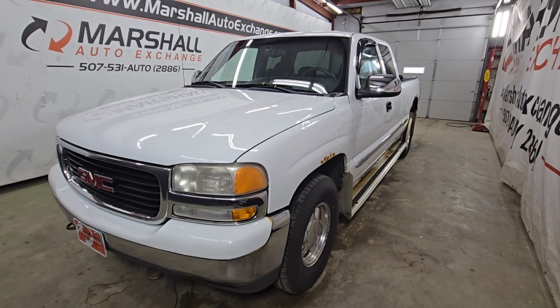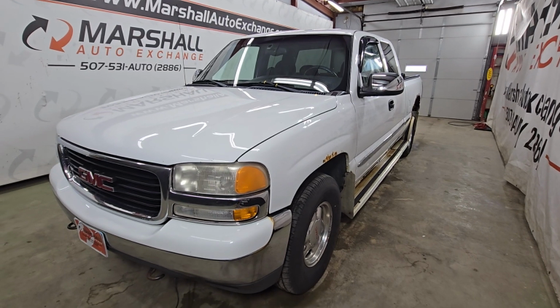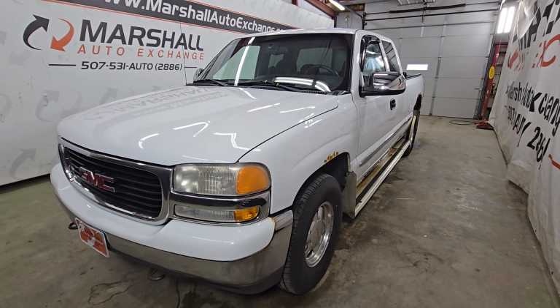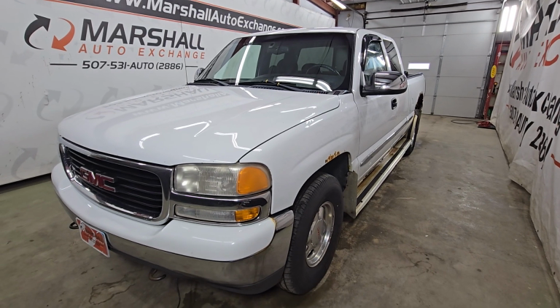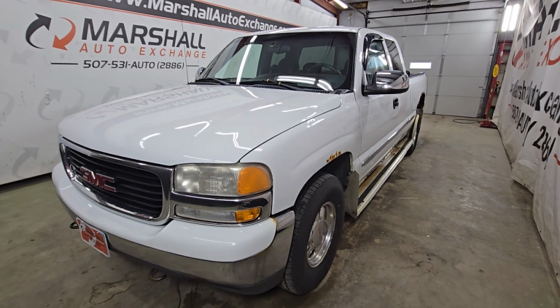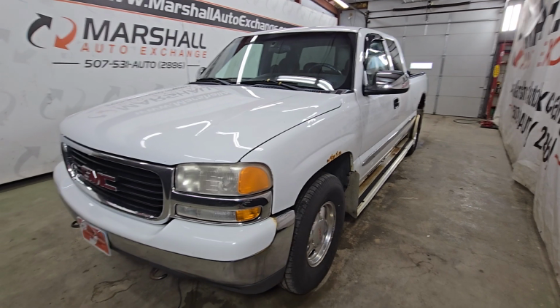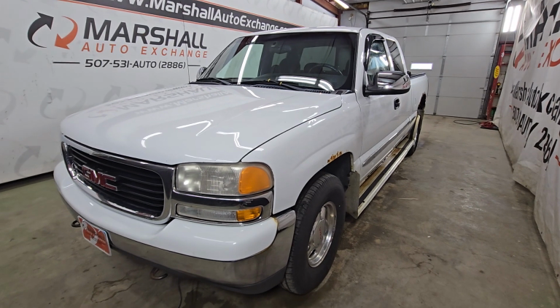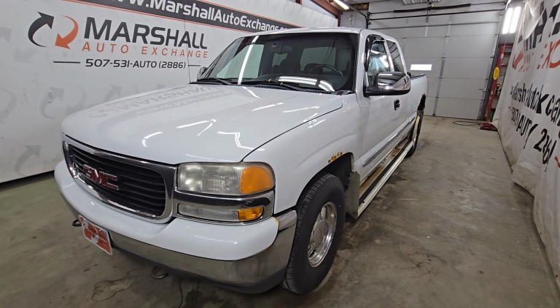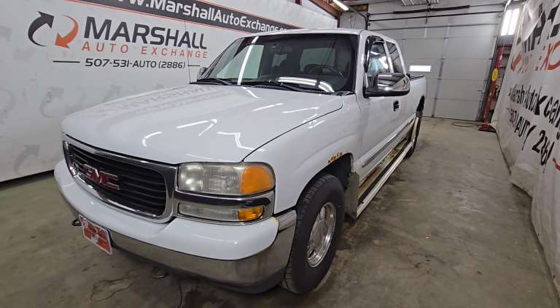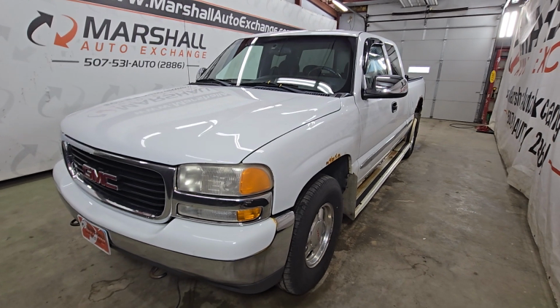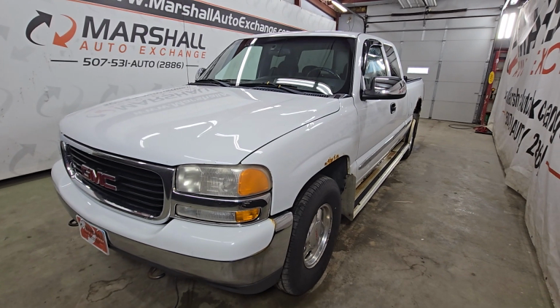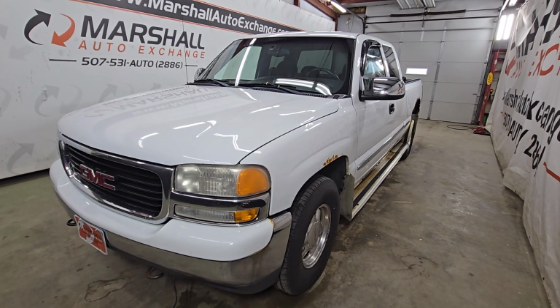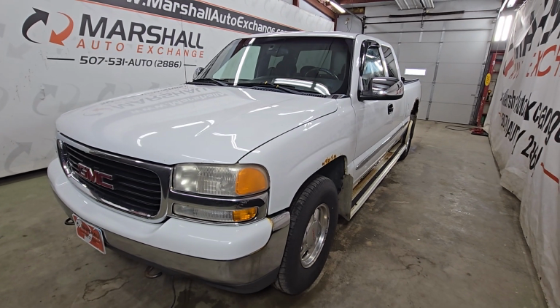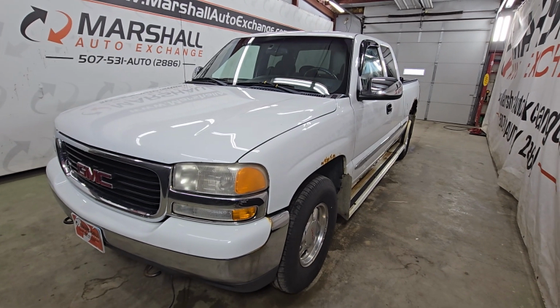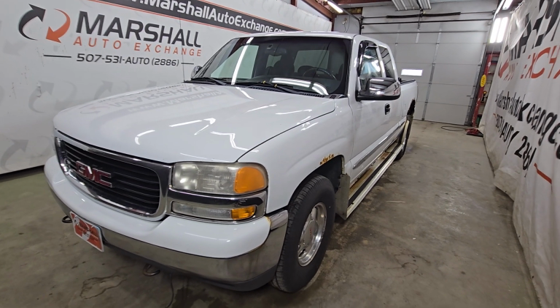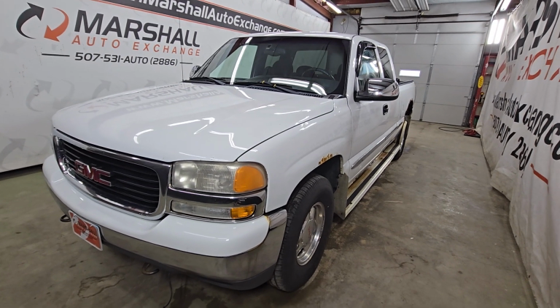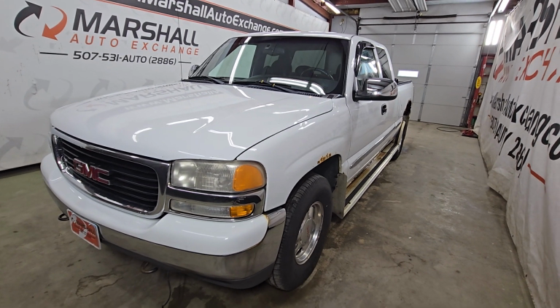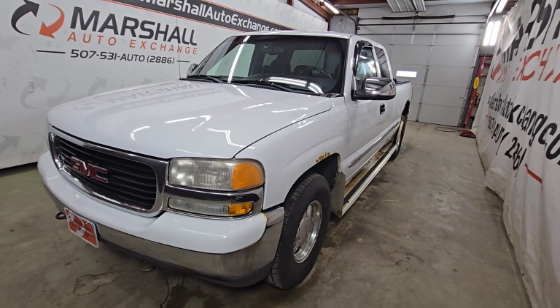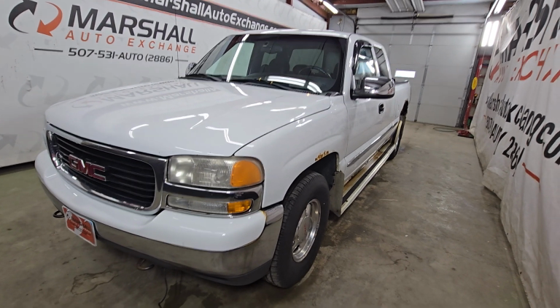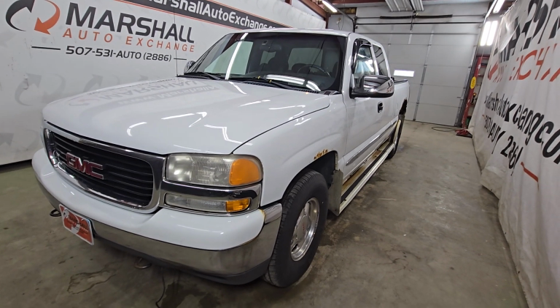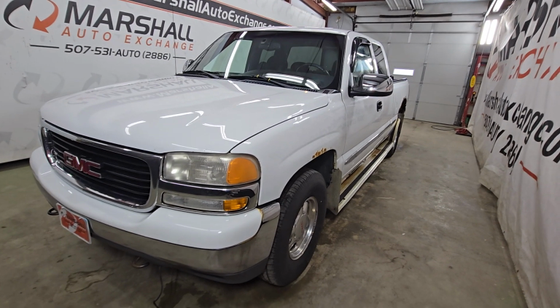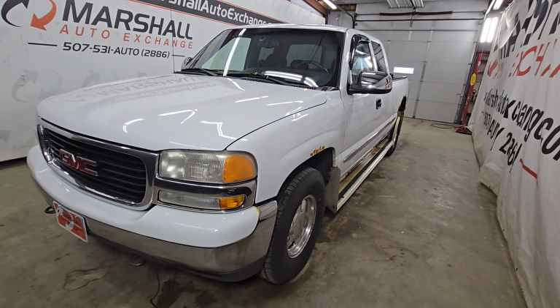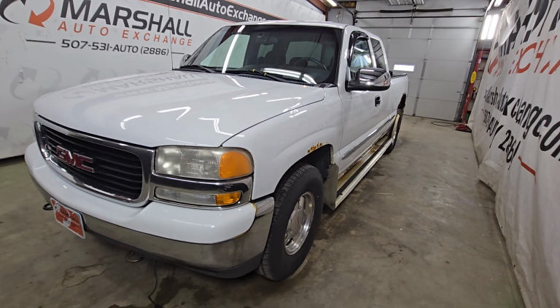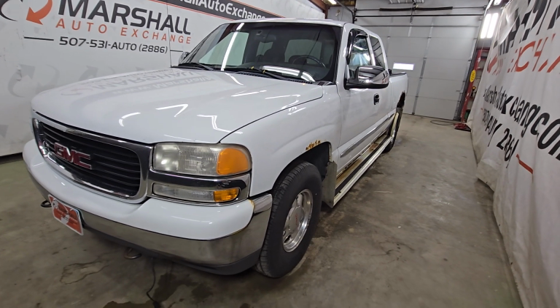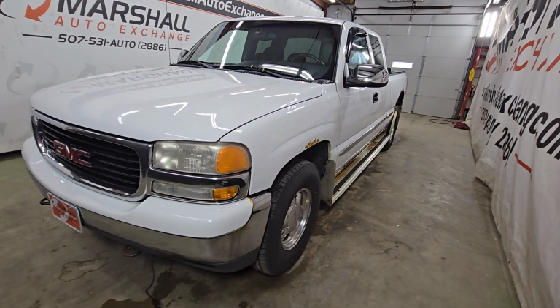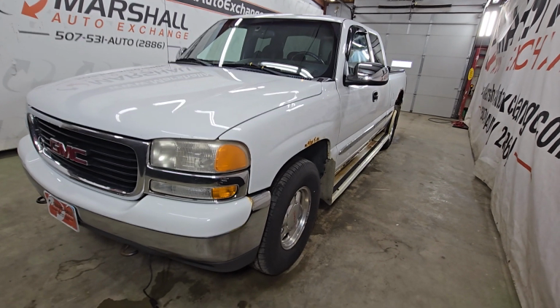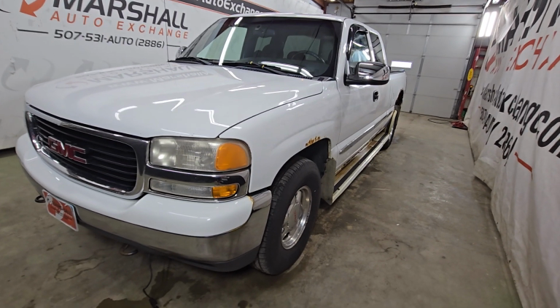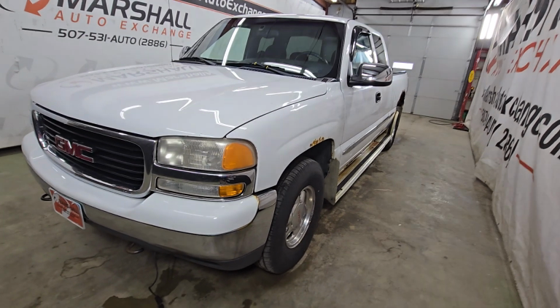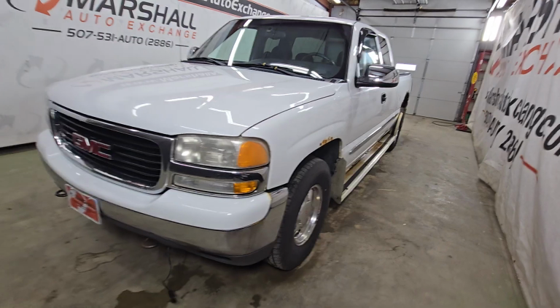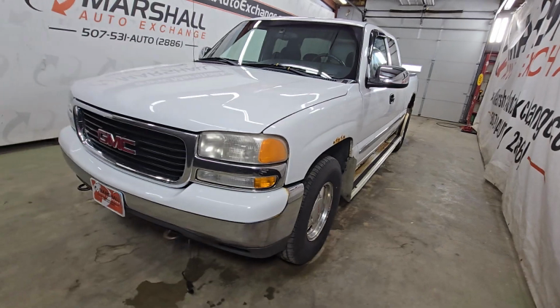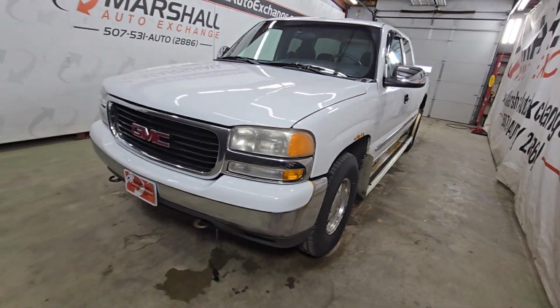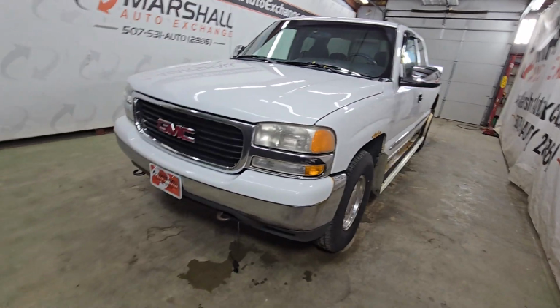Hey everybody, Josh here with you from the Marshall Auto Exchange. Going to do a quick video on our 2002 GMC Sierra SLE.